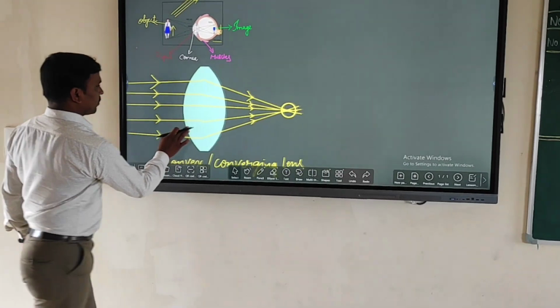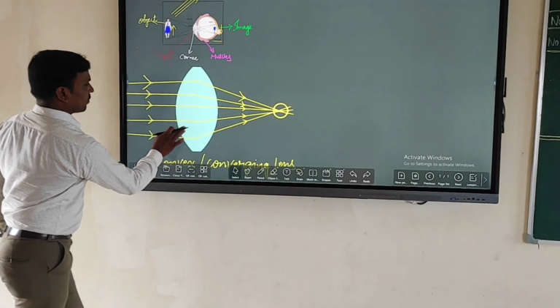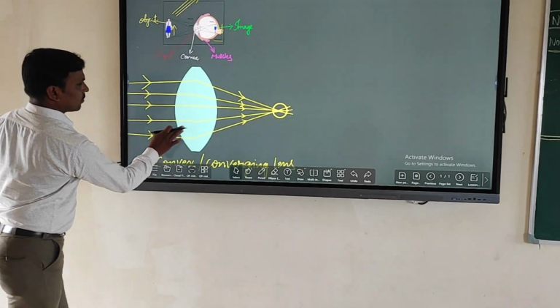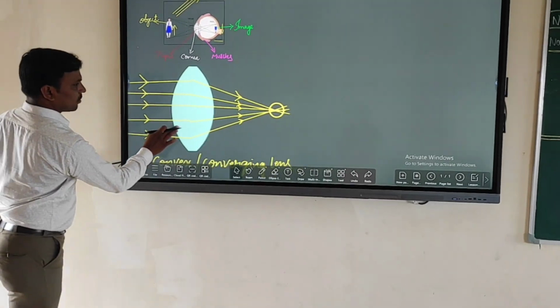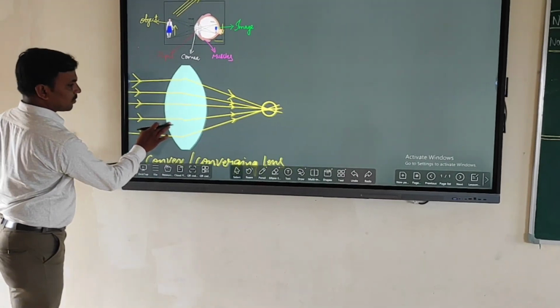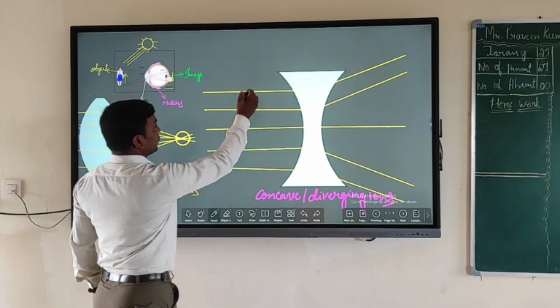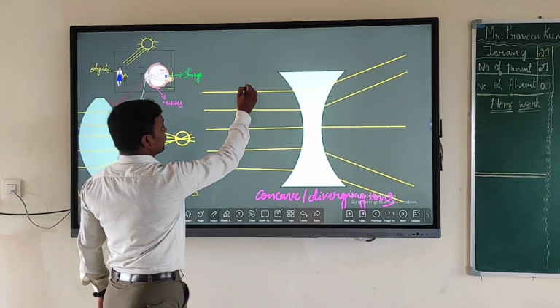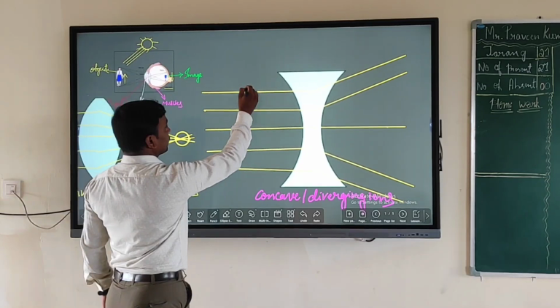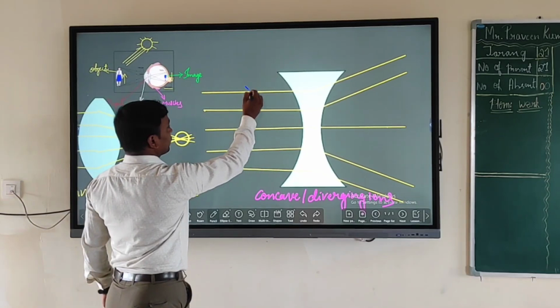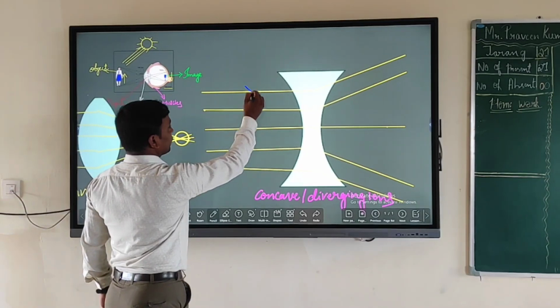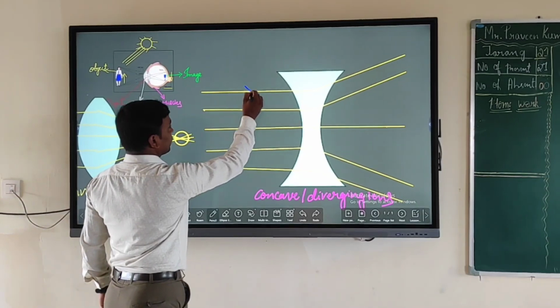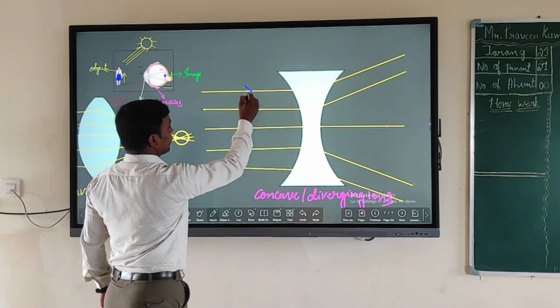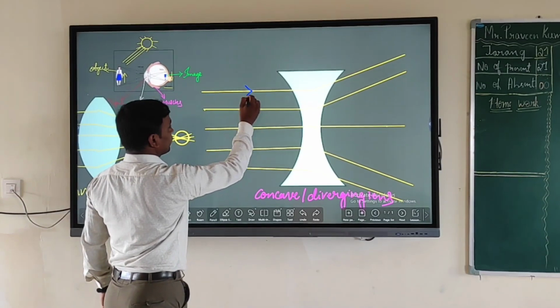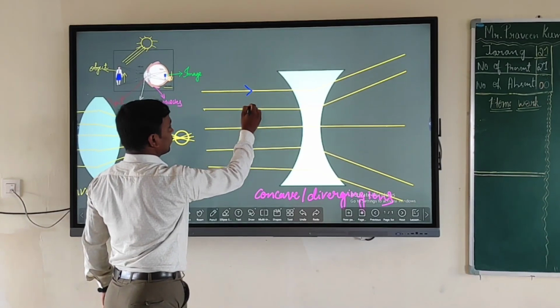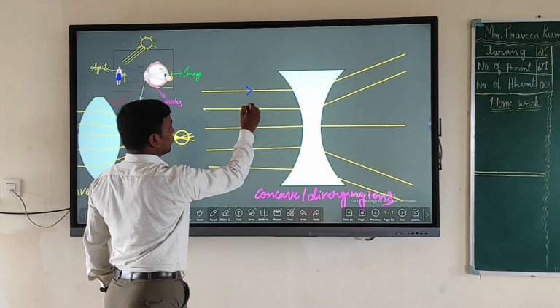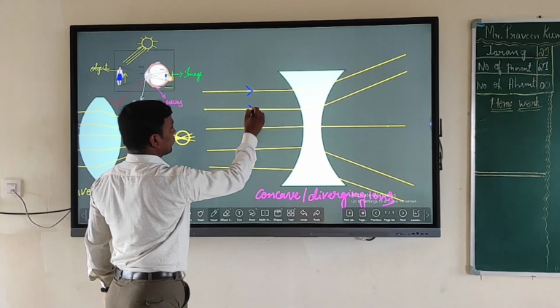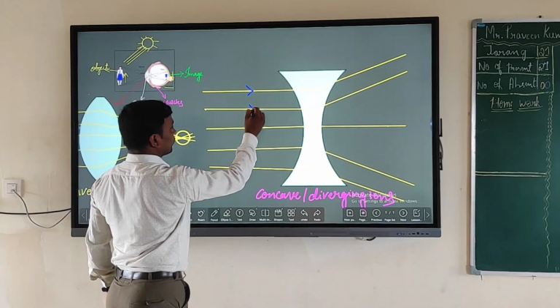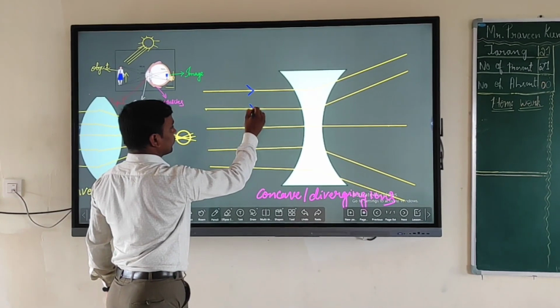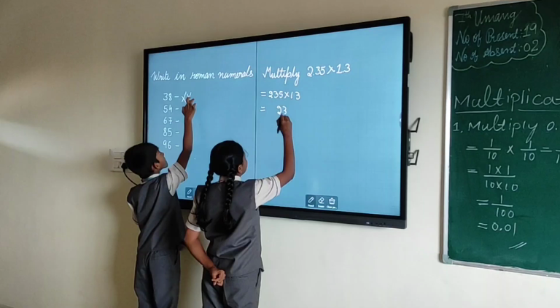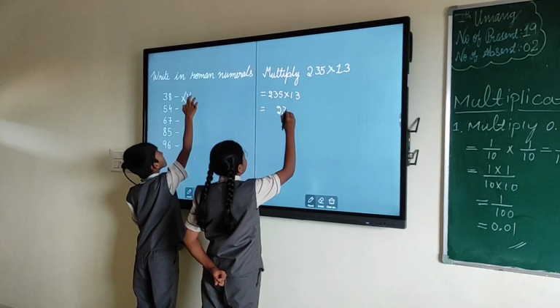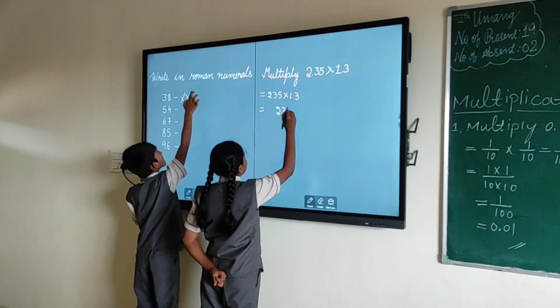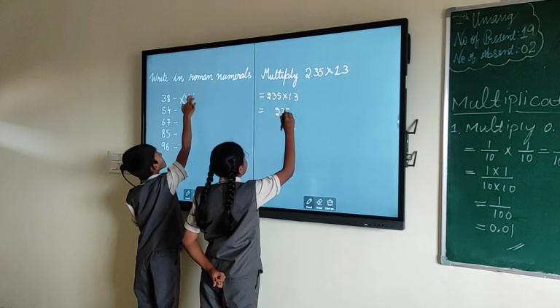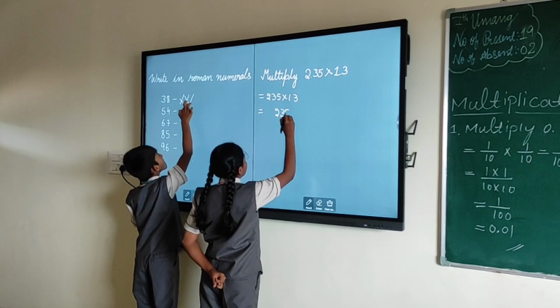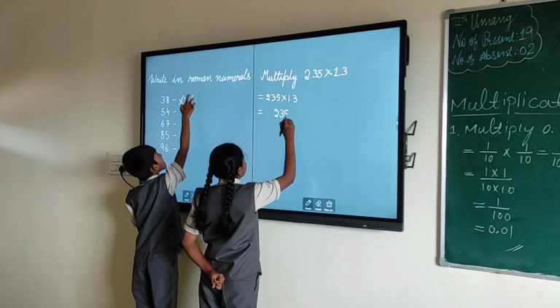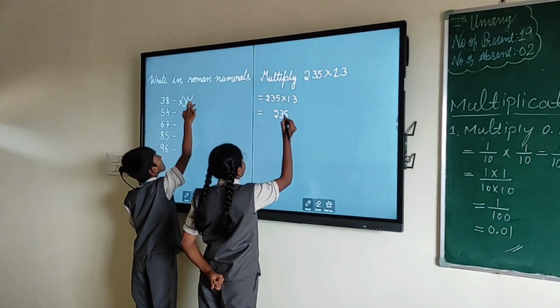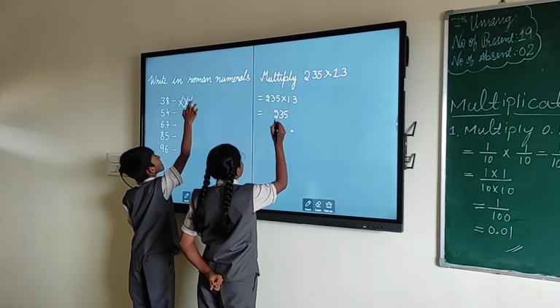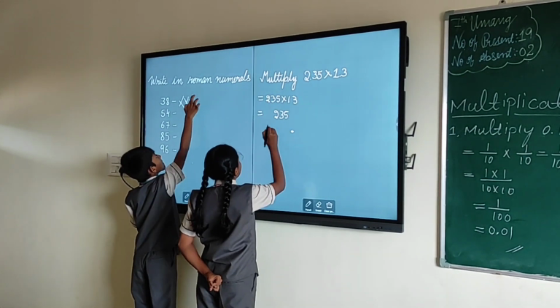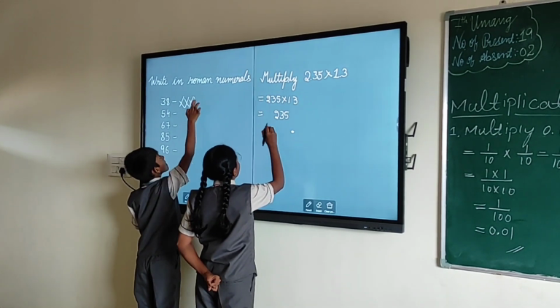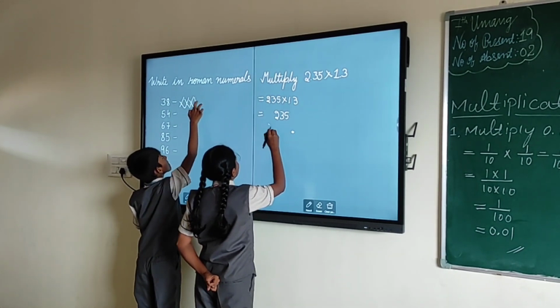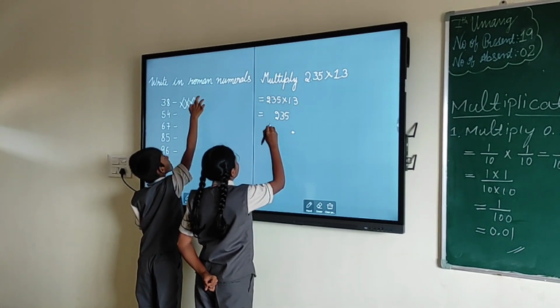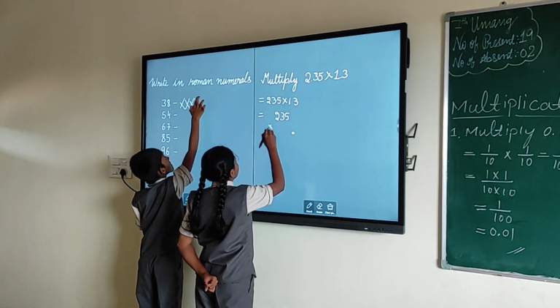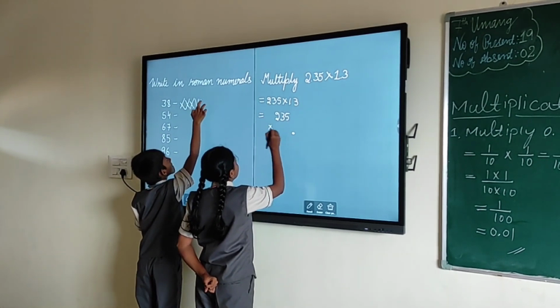The smartboard can even be divided into multiple sections so more than one student can work on it at once.